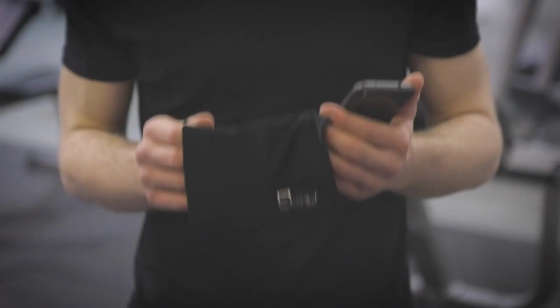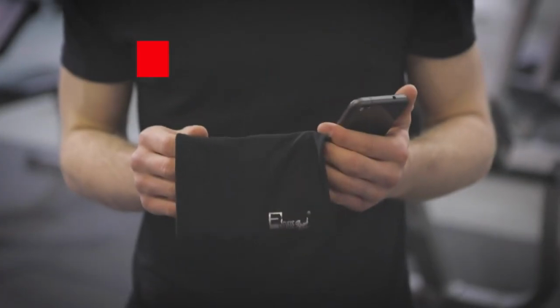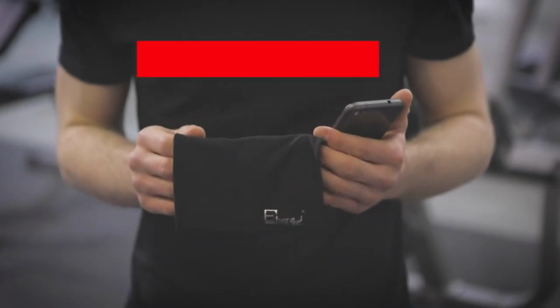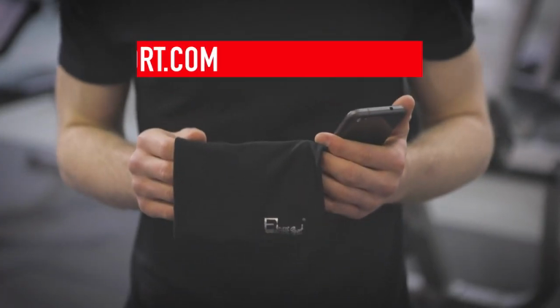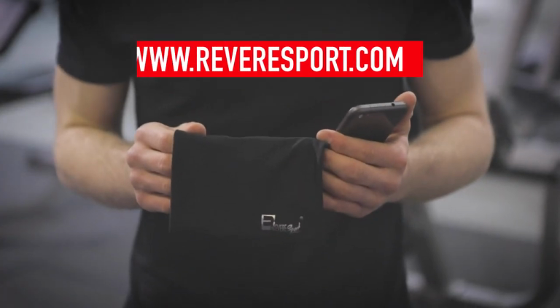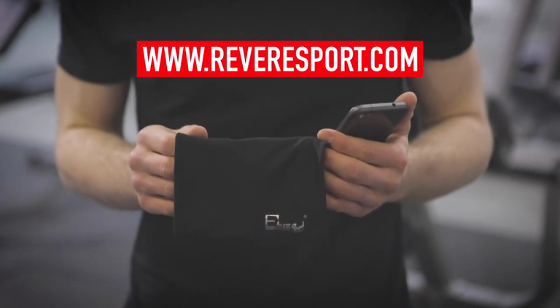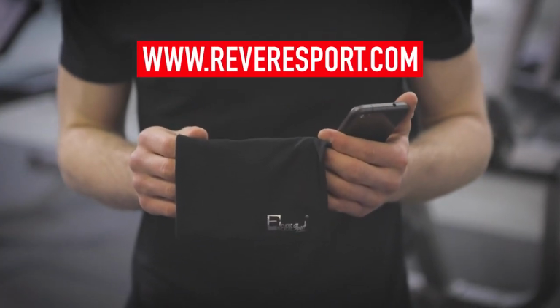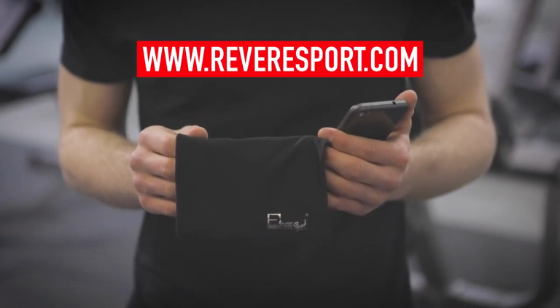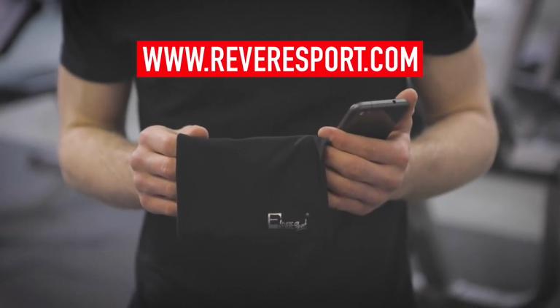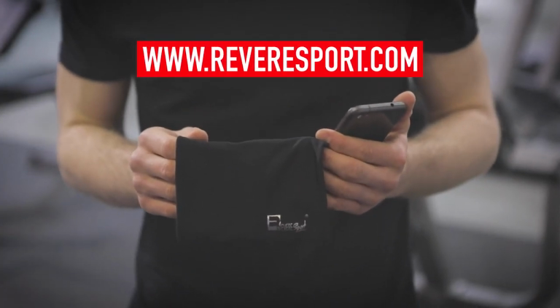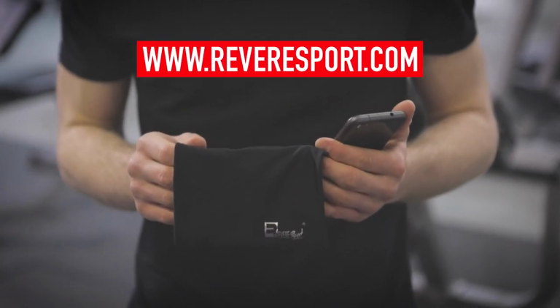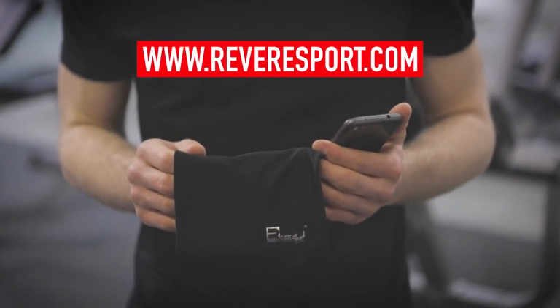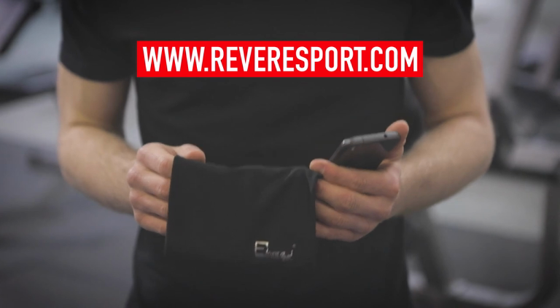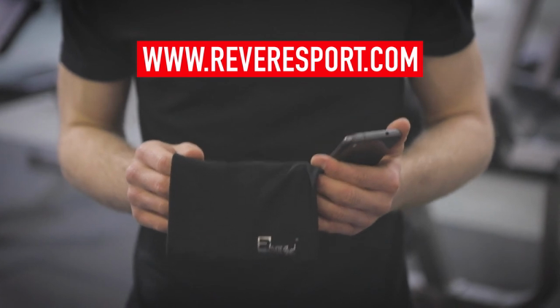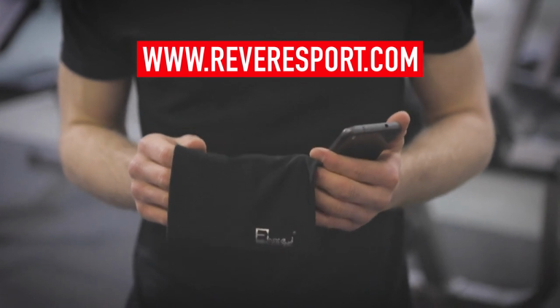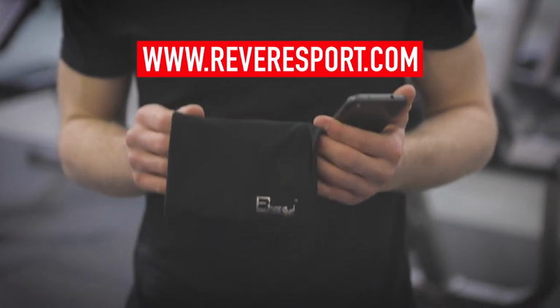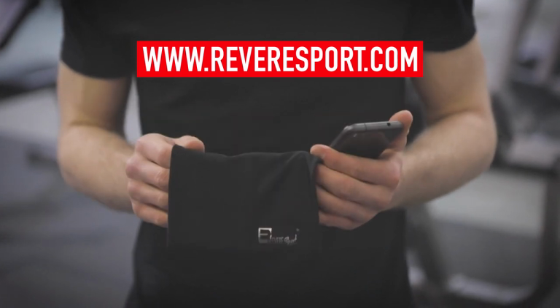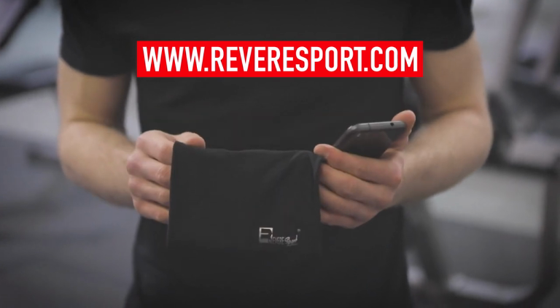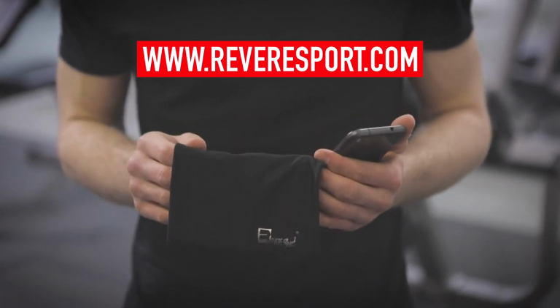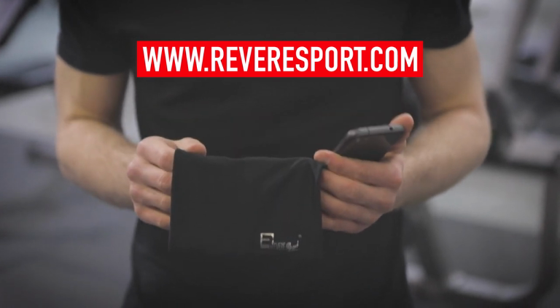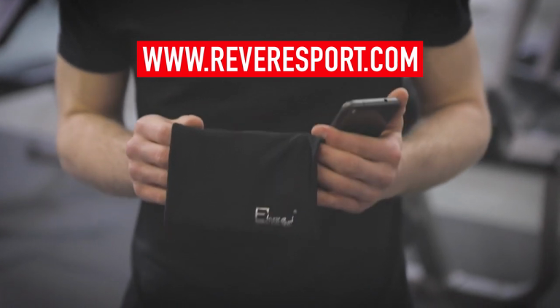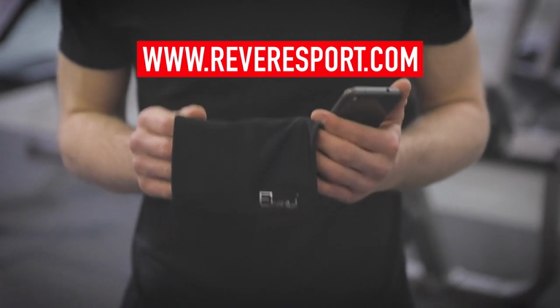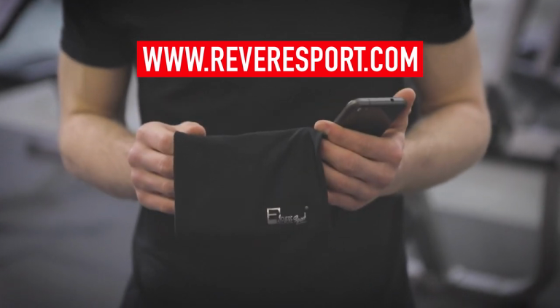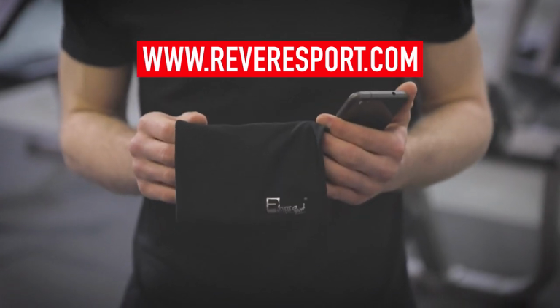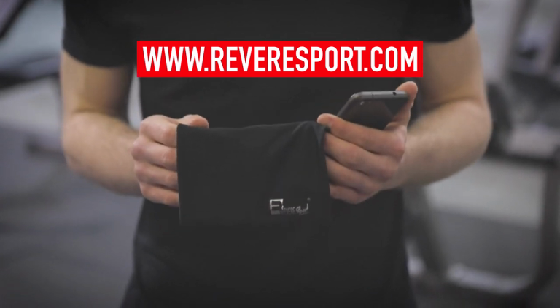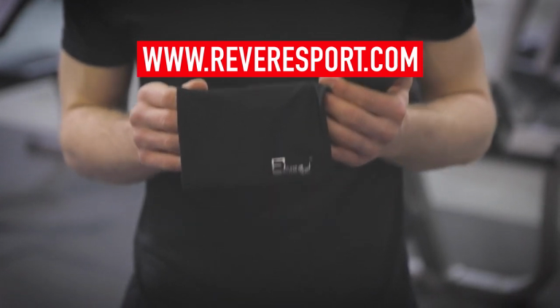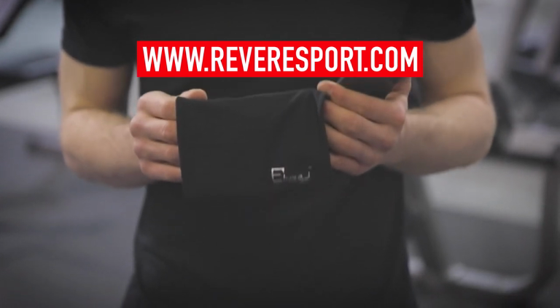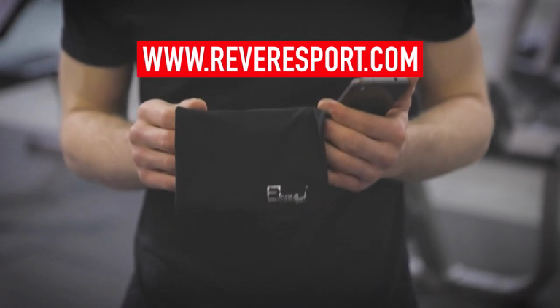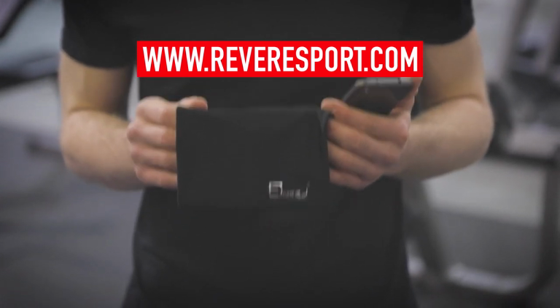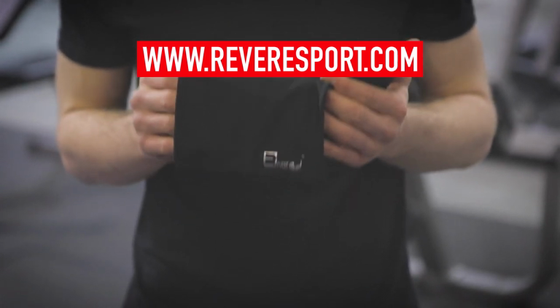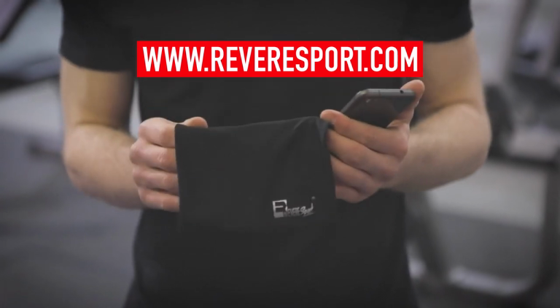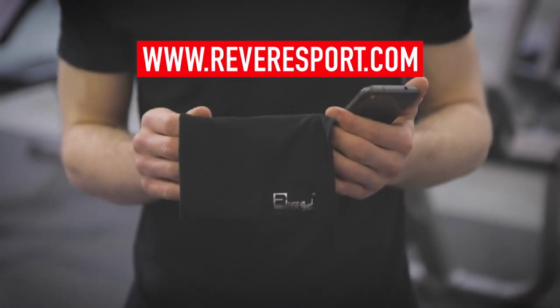Thank you for watching my review. You can buy the universal armband from reviresport.com now.